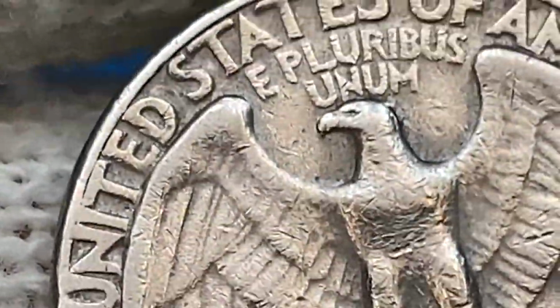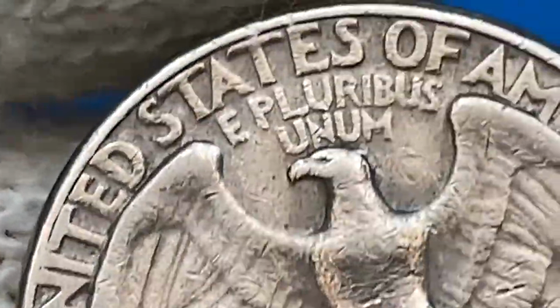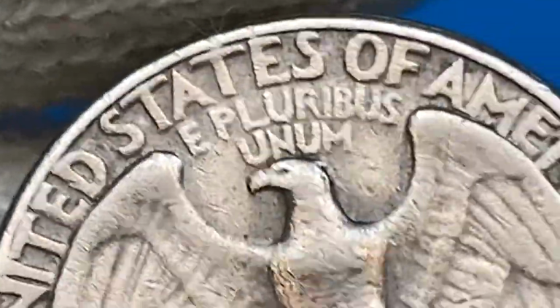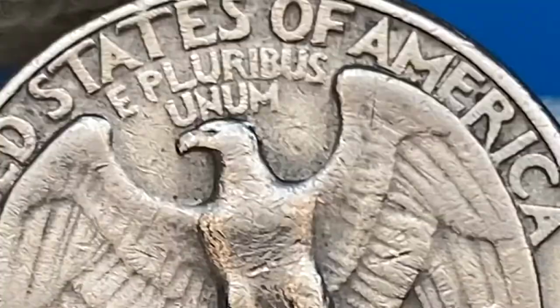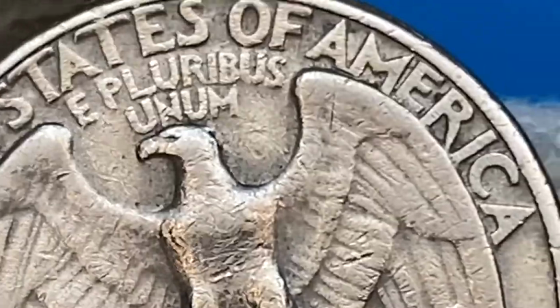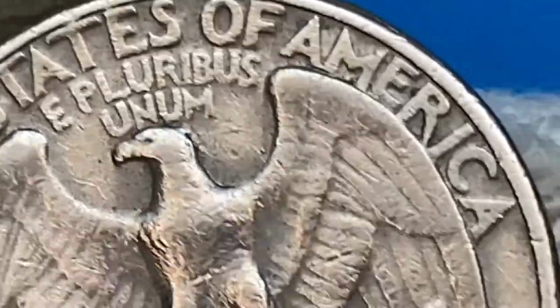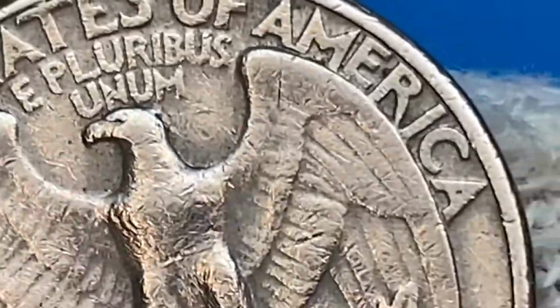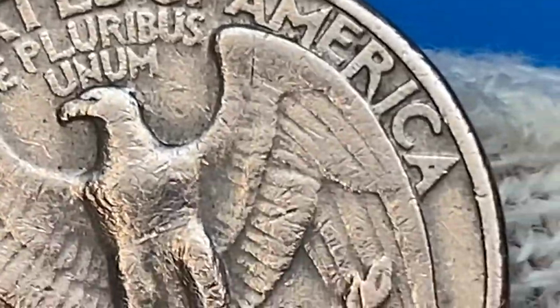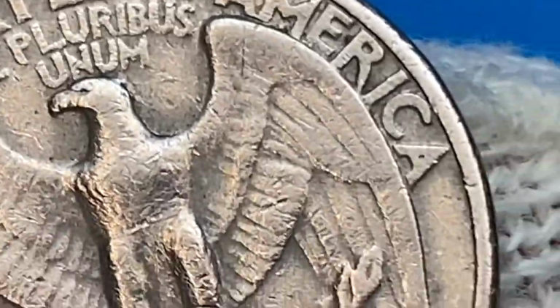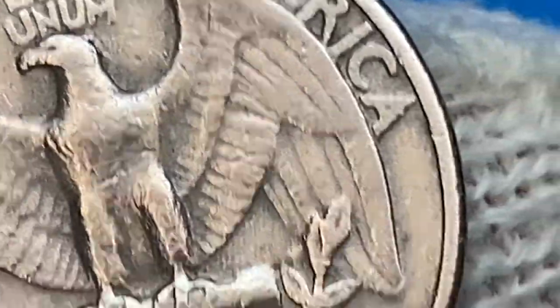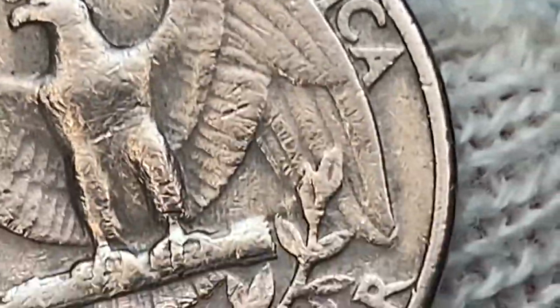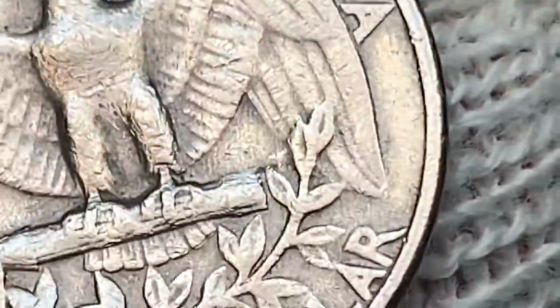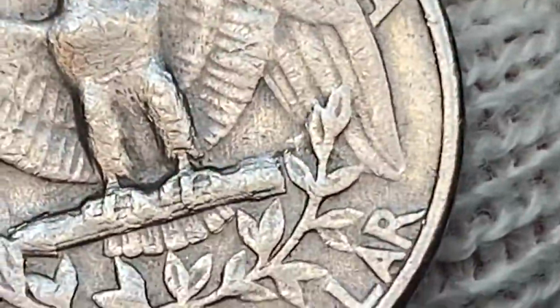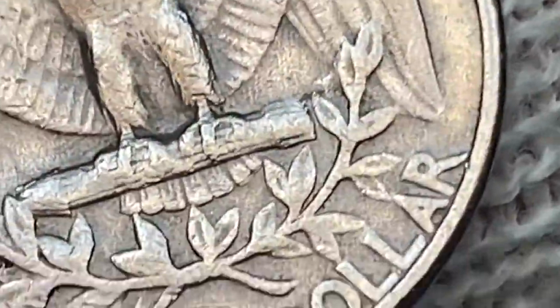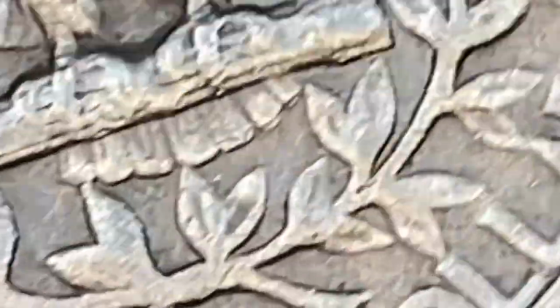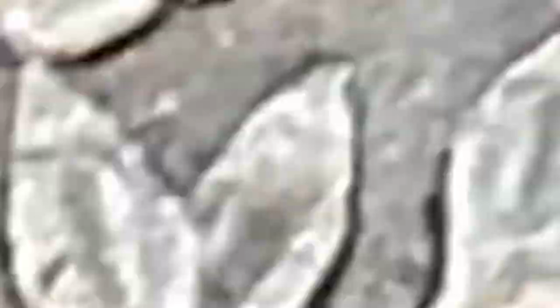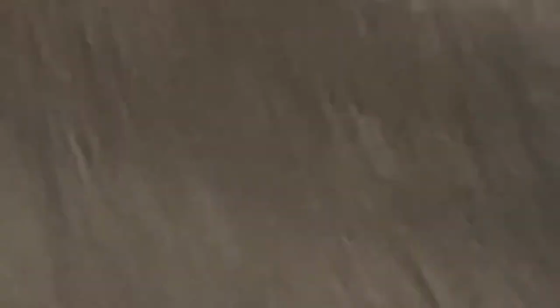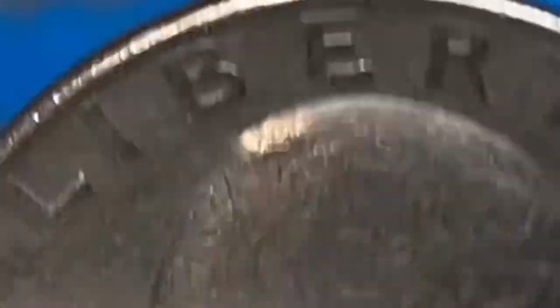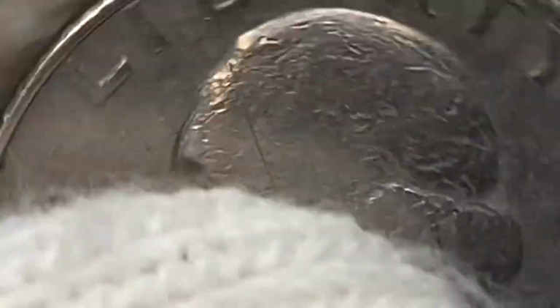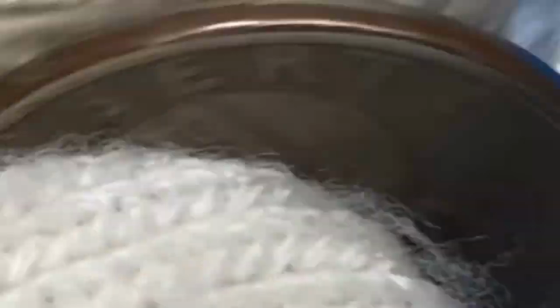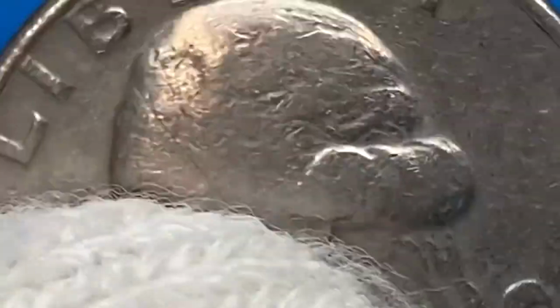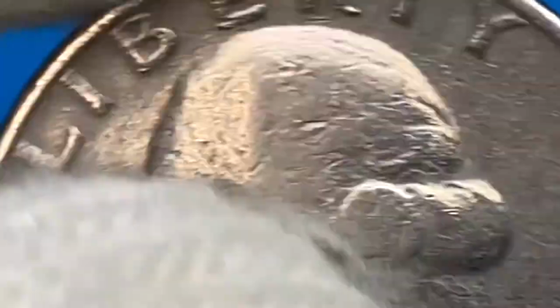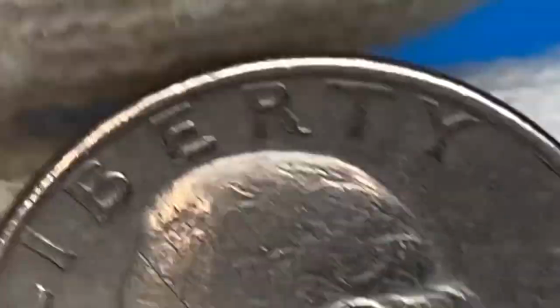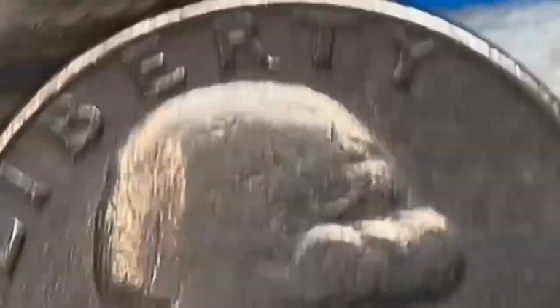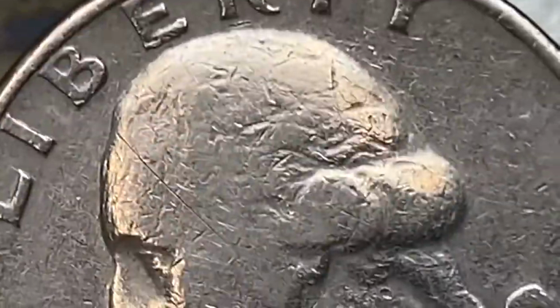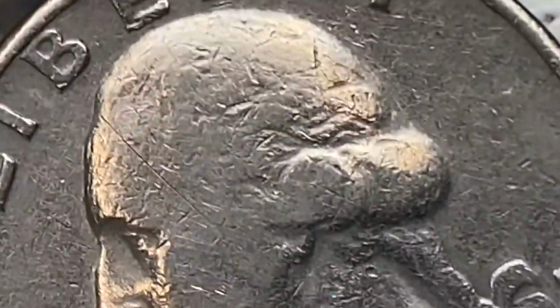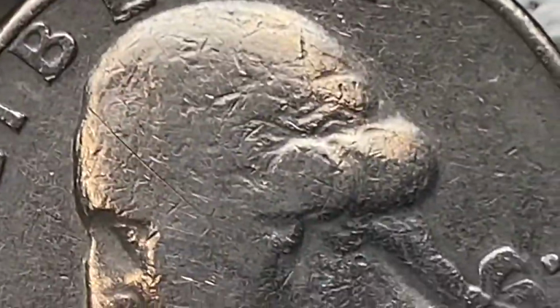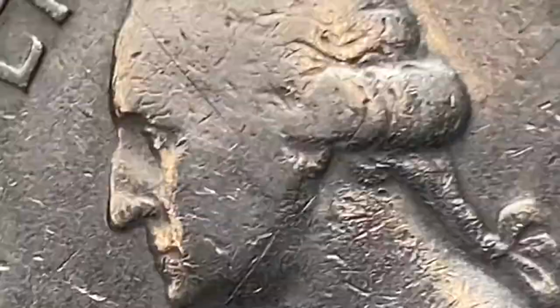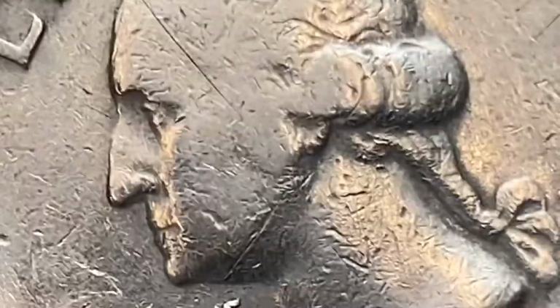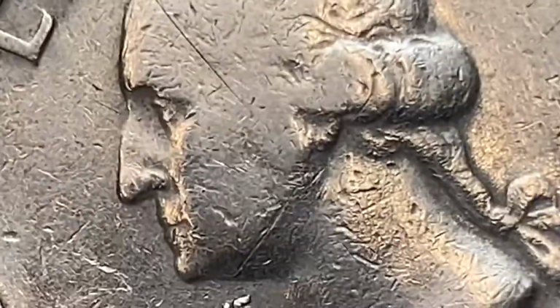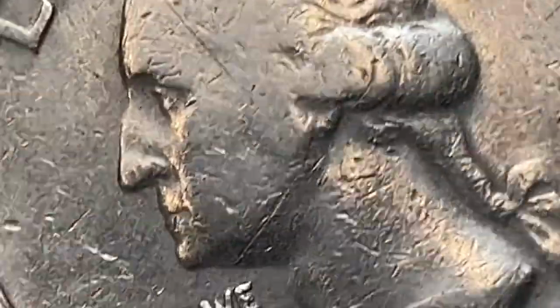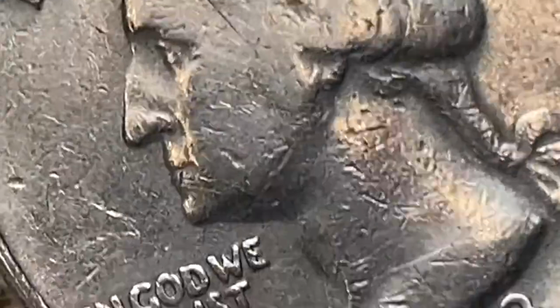Today at MS 68, these coins are worth over $3,400 as per the PCGS price guide.